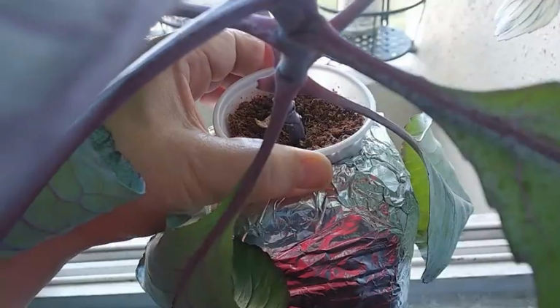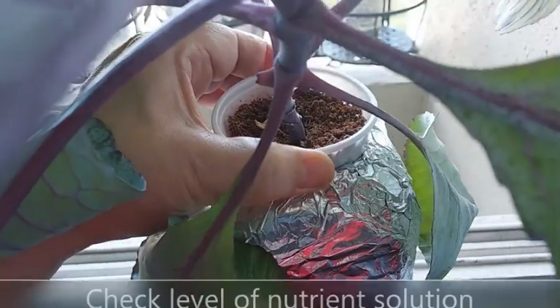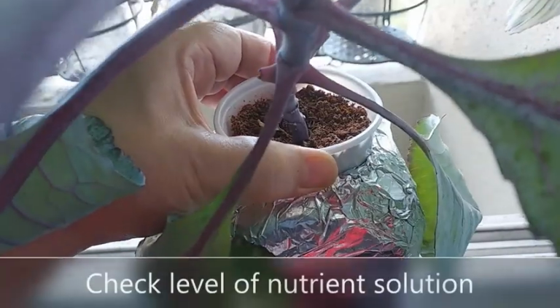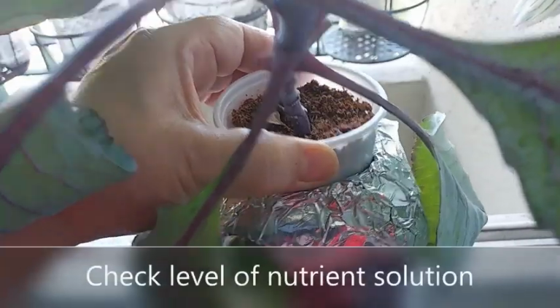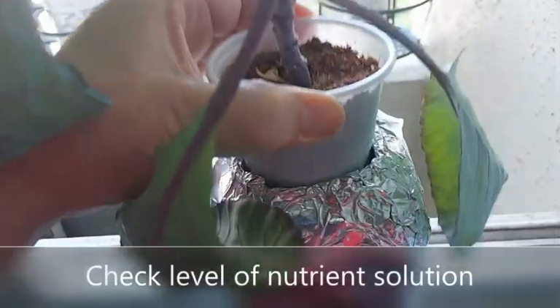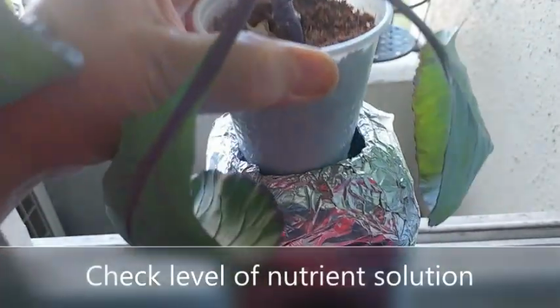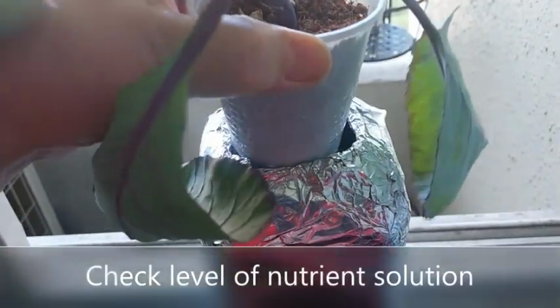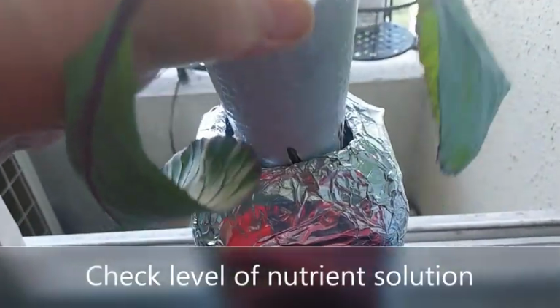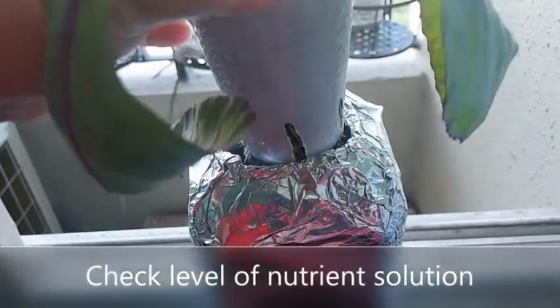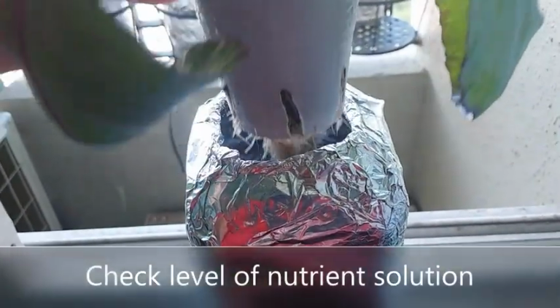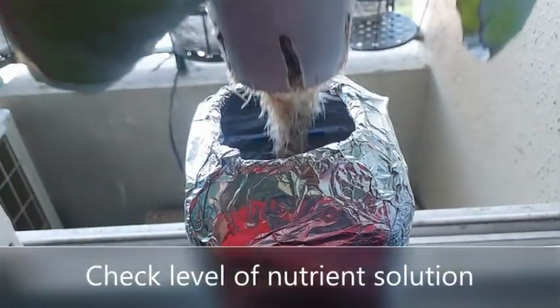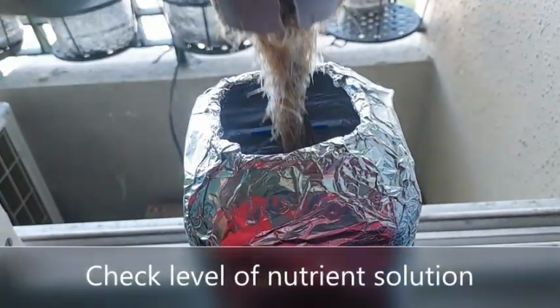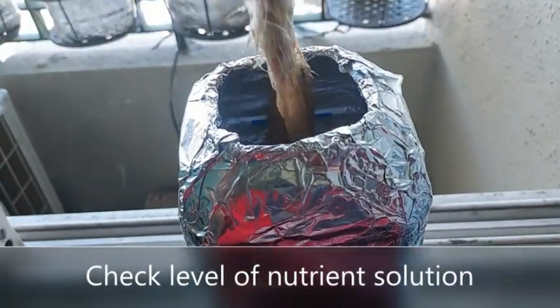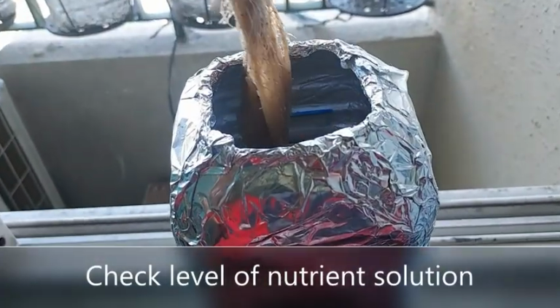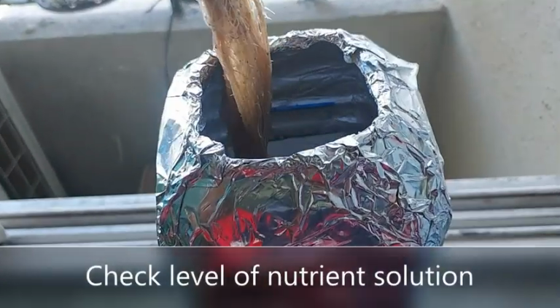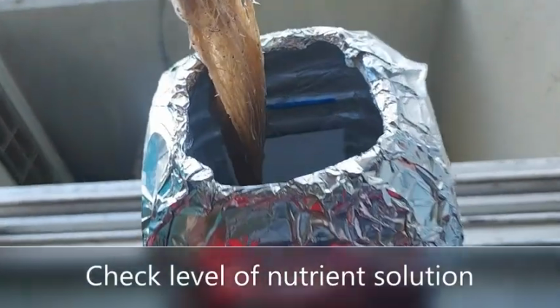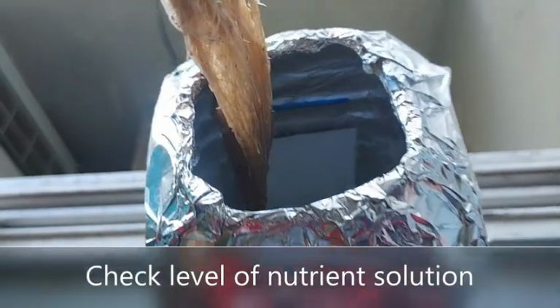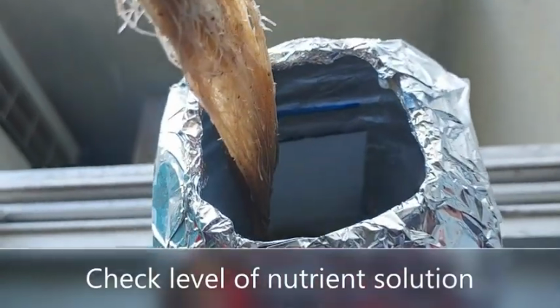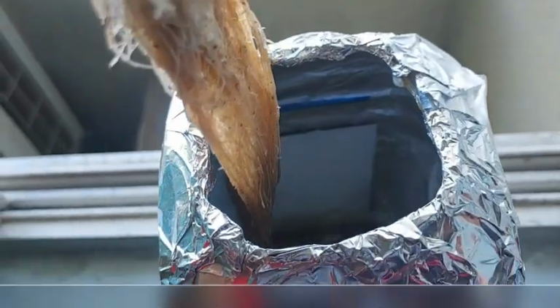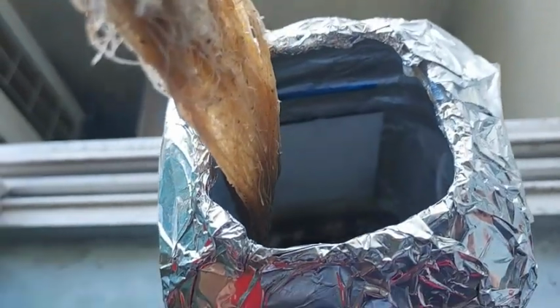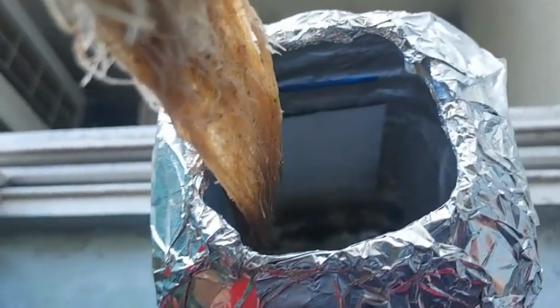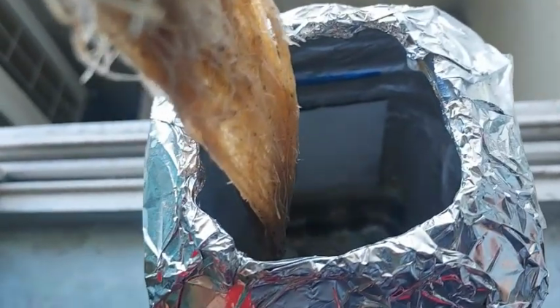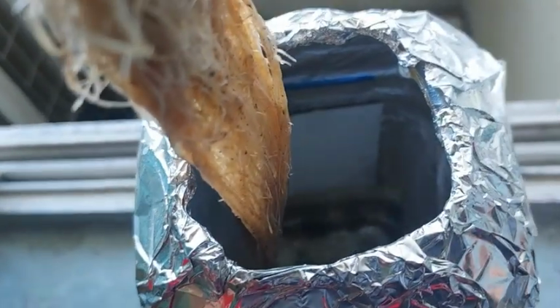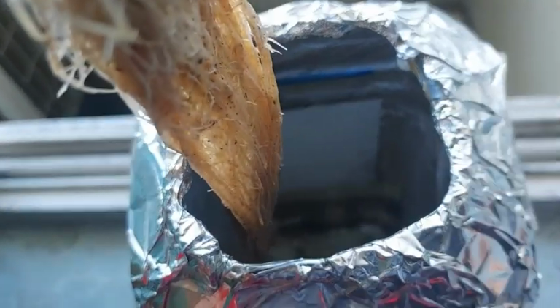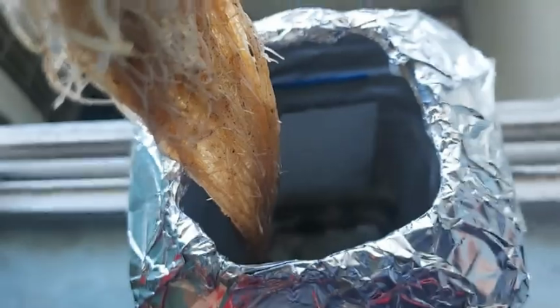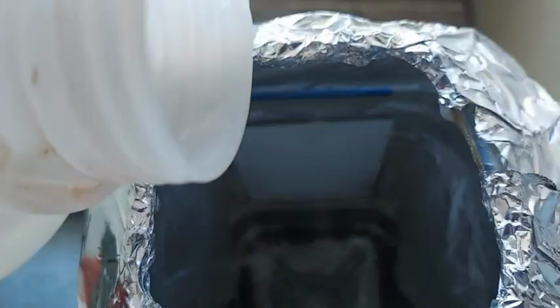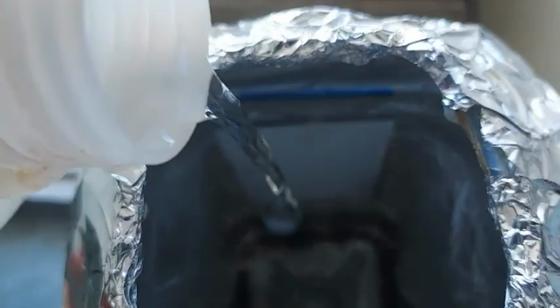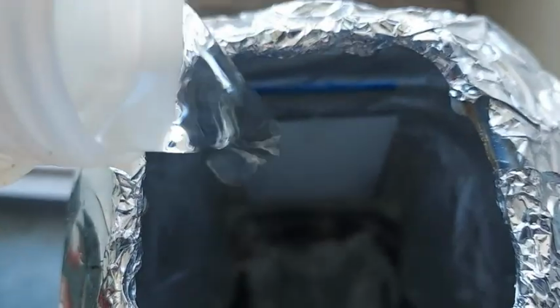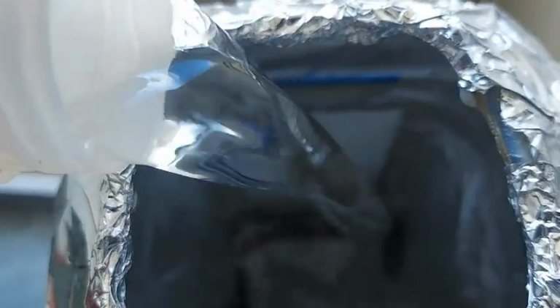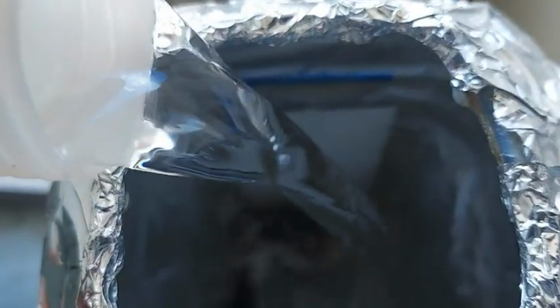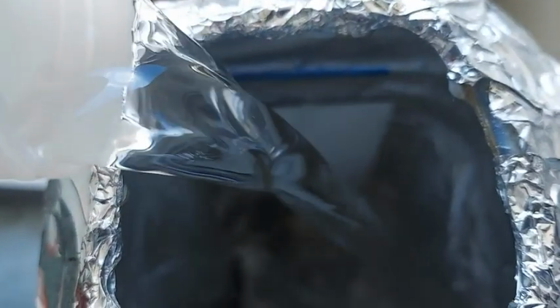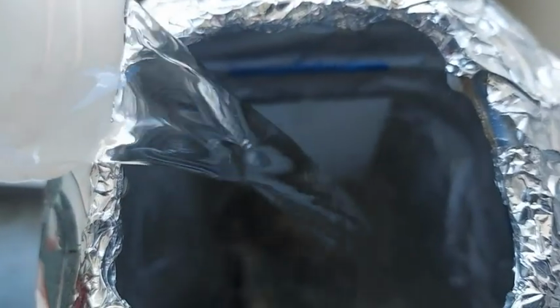Every two to three days, always check the level of the nutrient solution and refill when necessary.